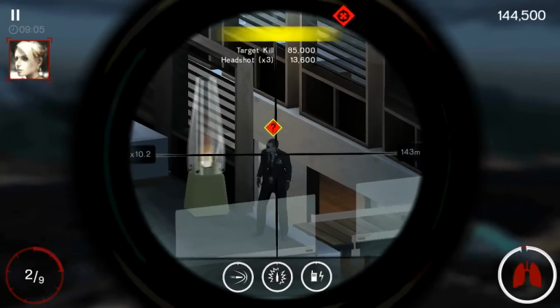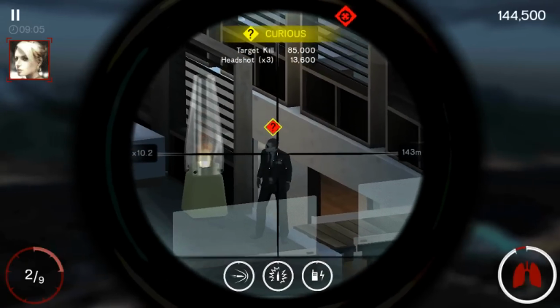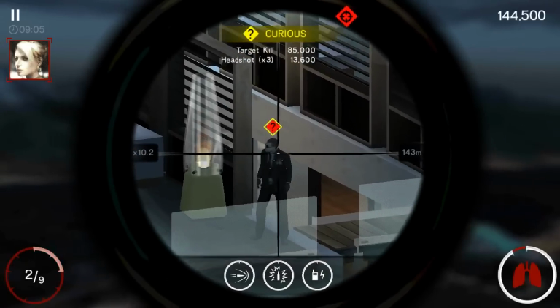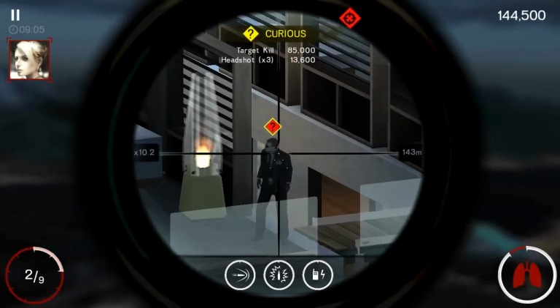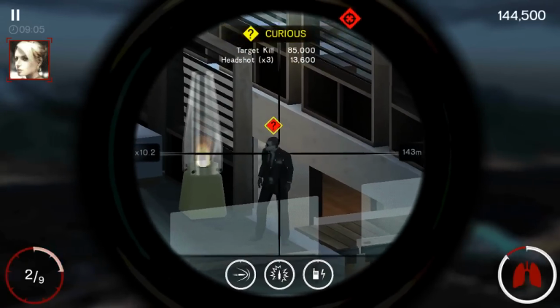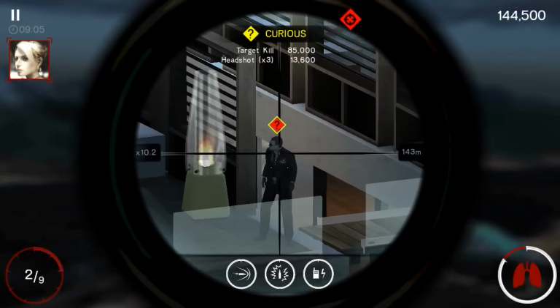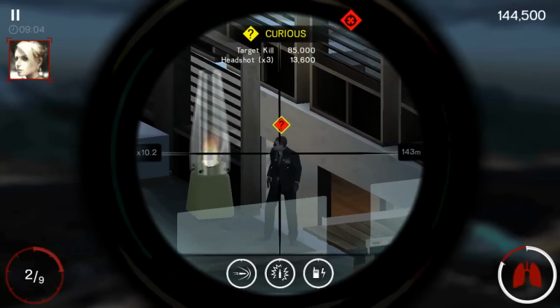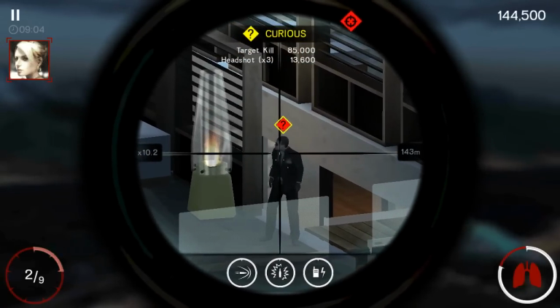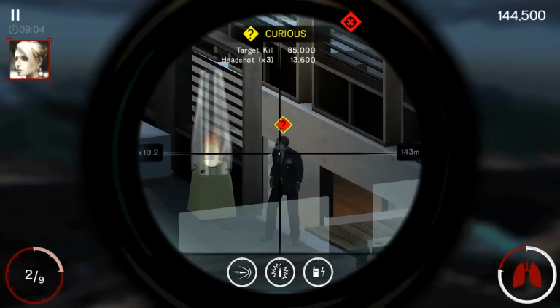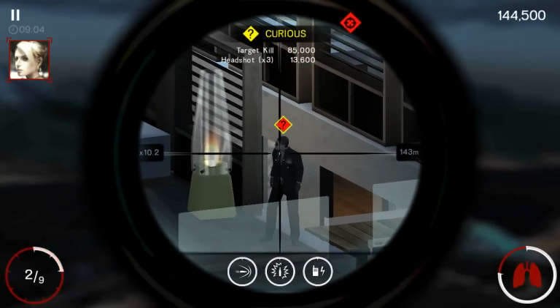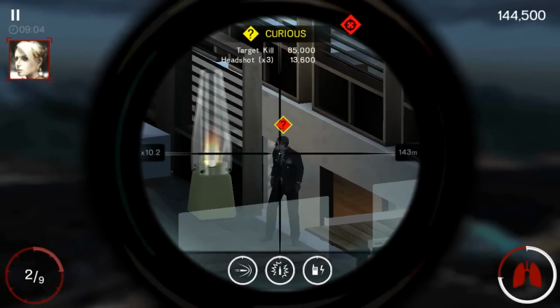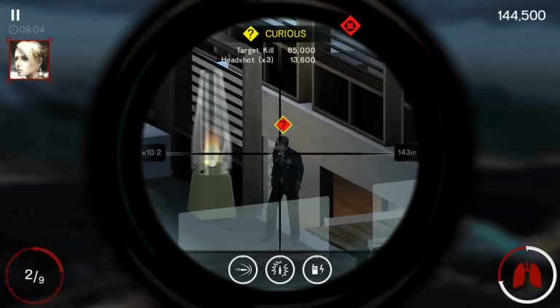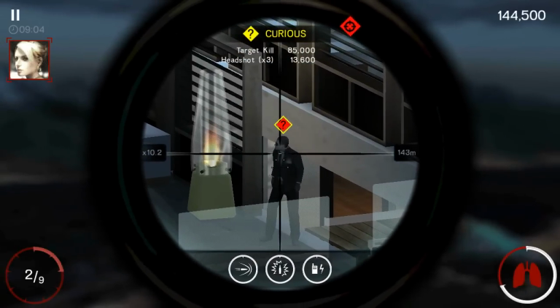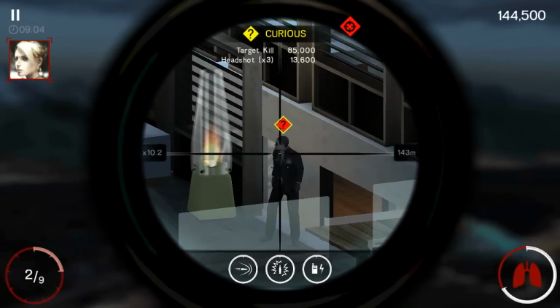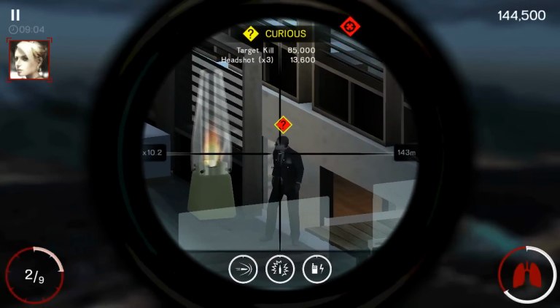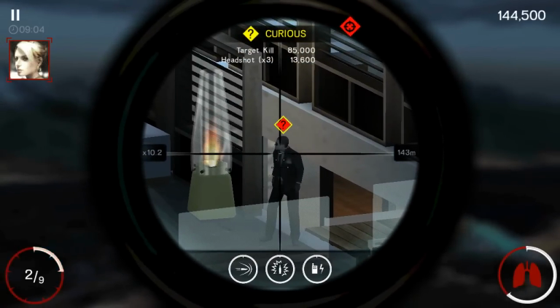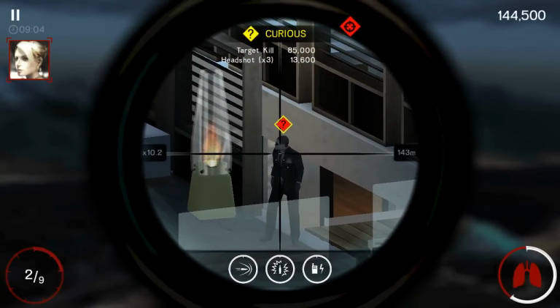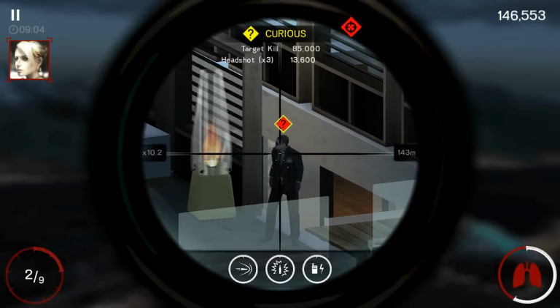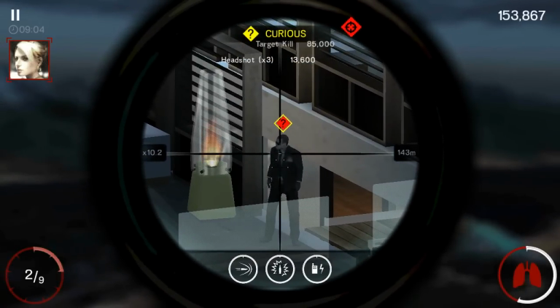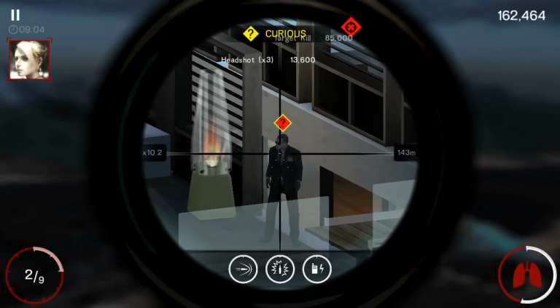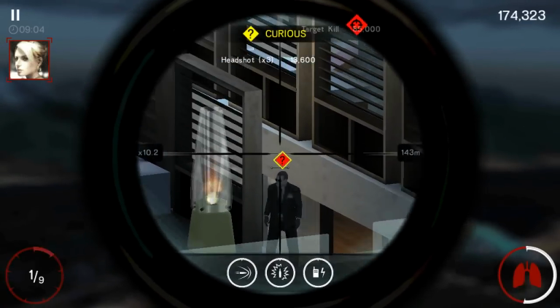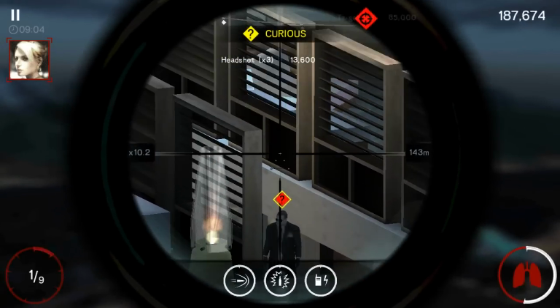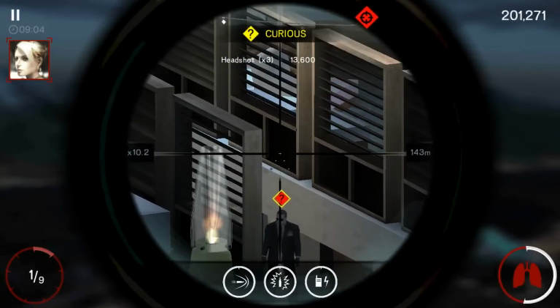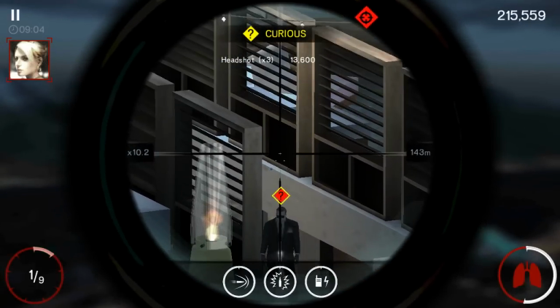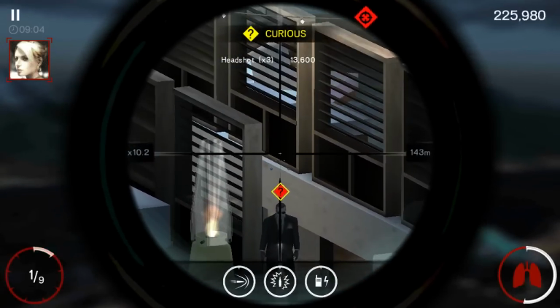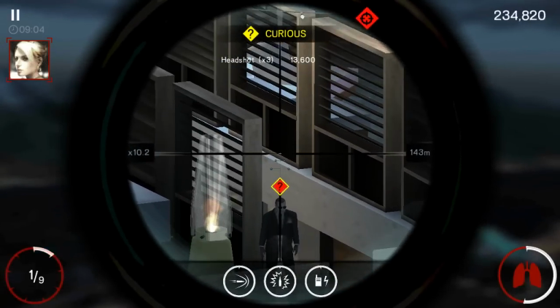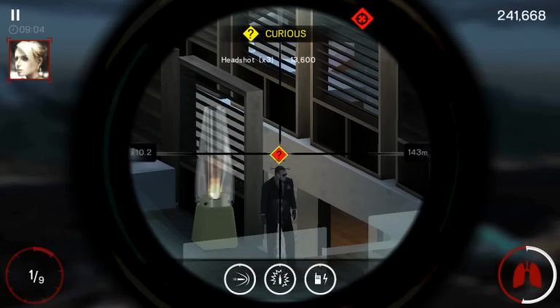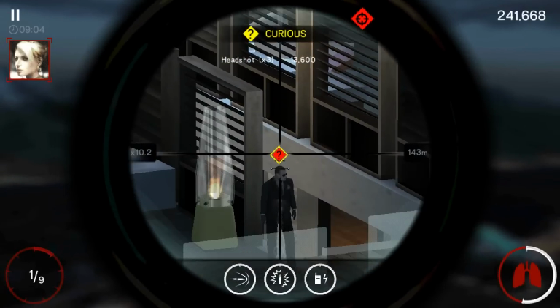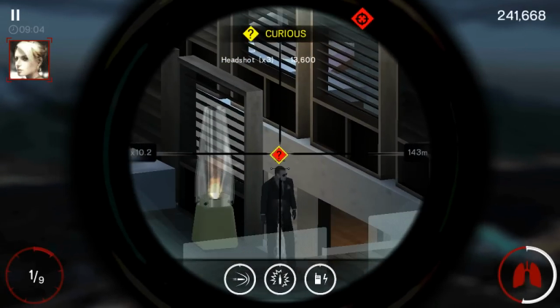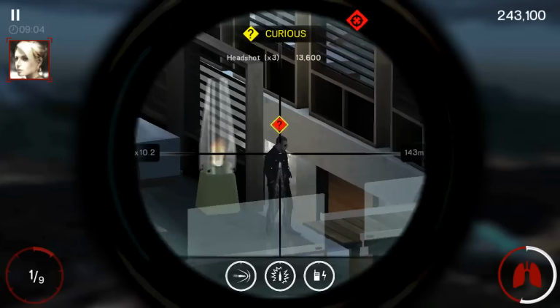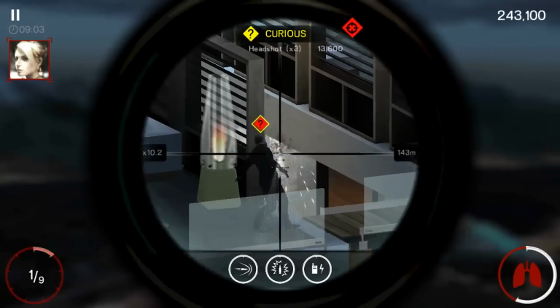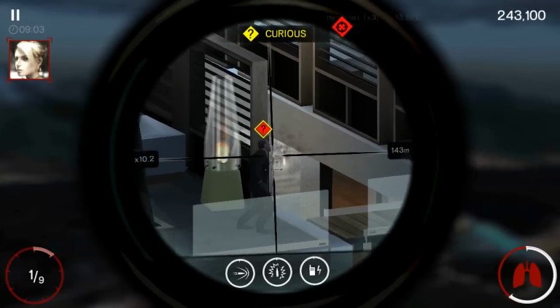One less Viper in the nest. 47, target removed. Roger.